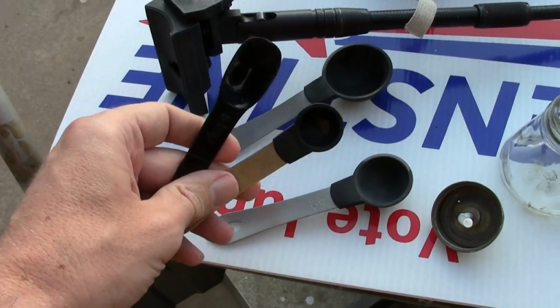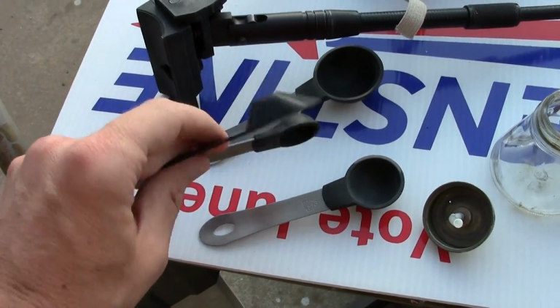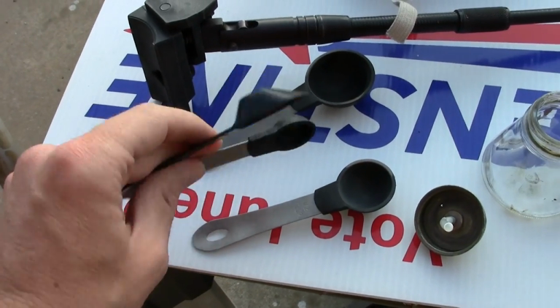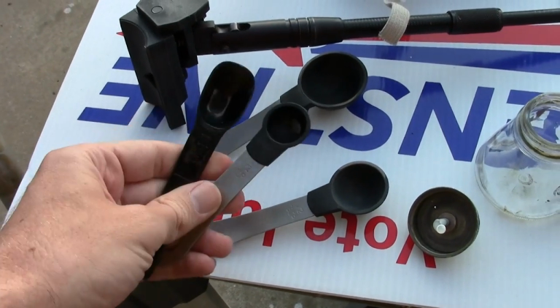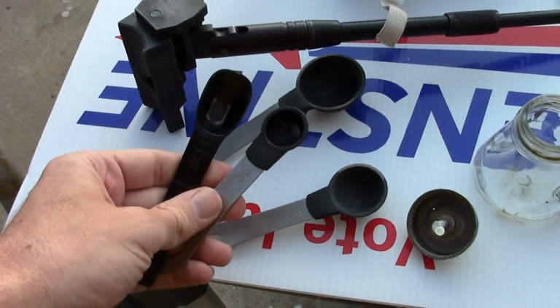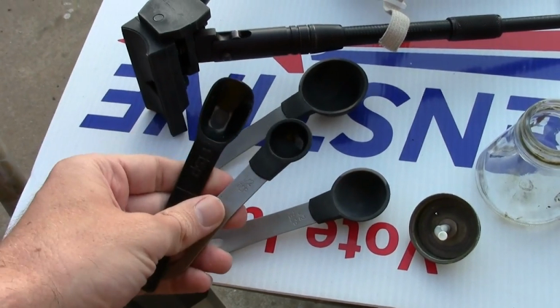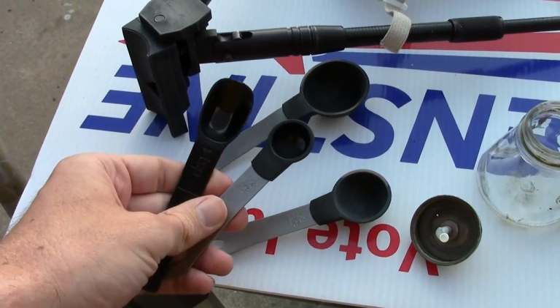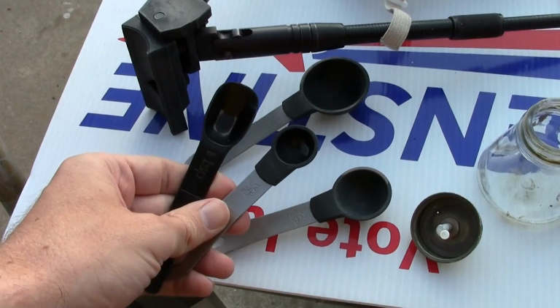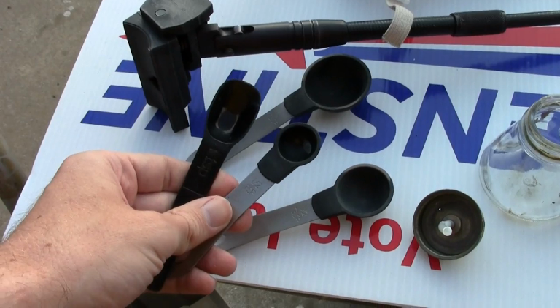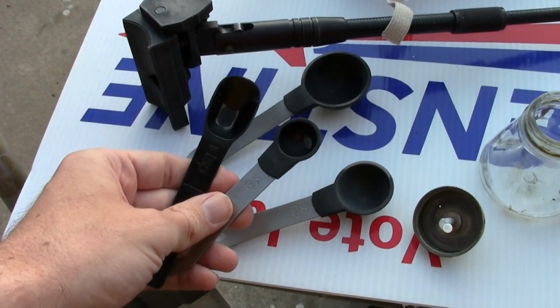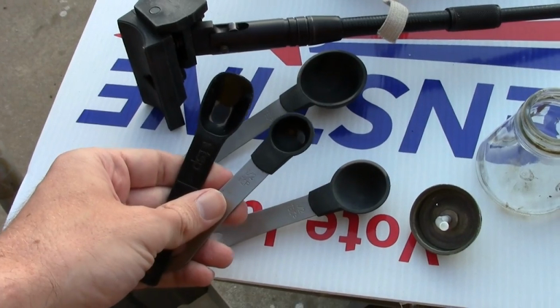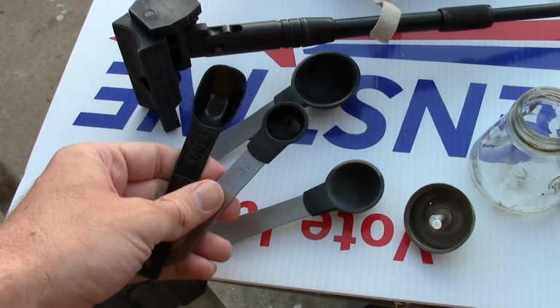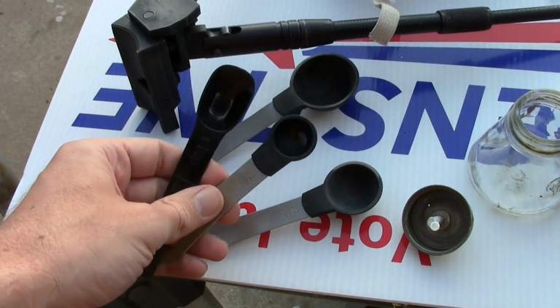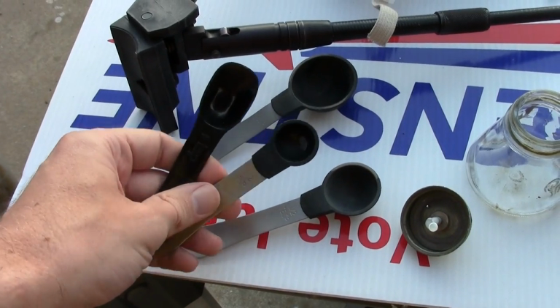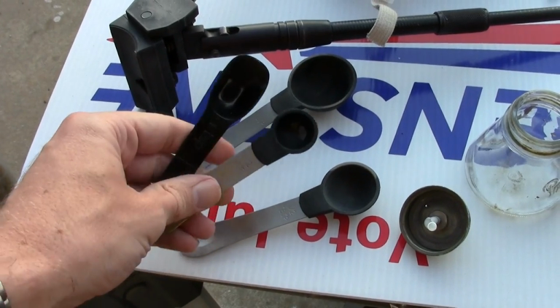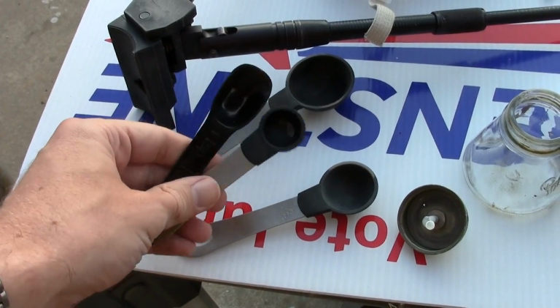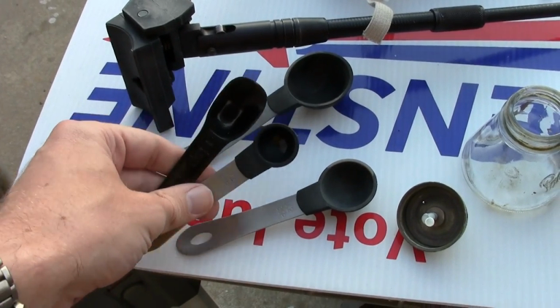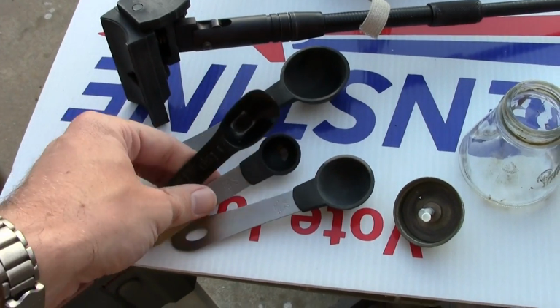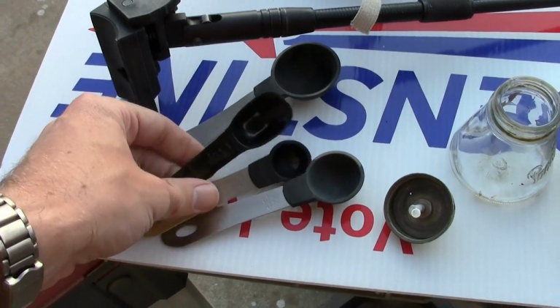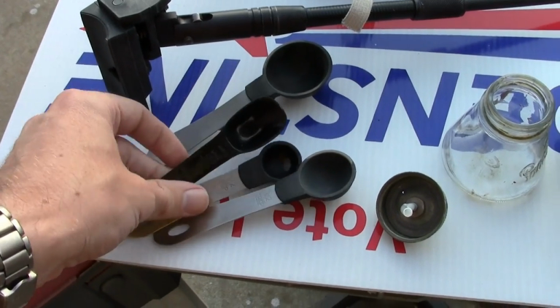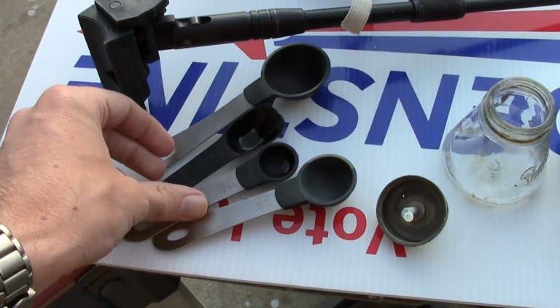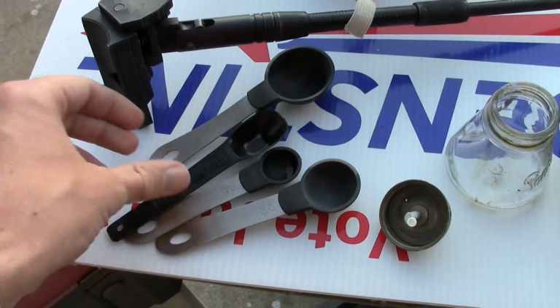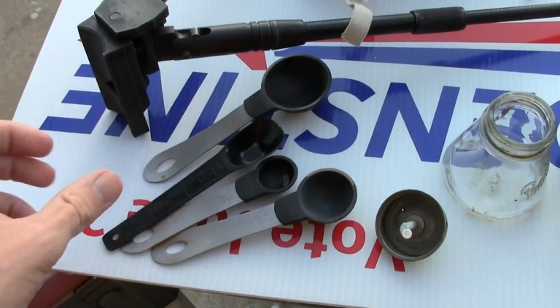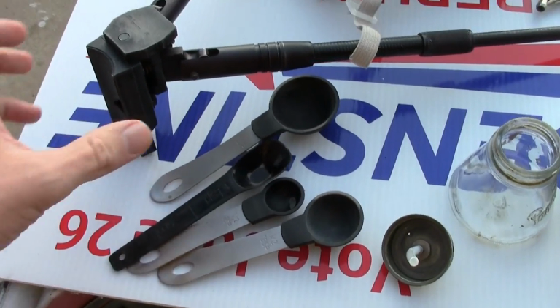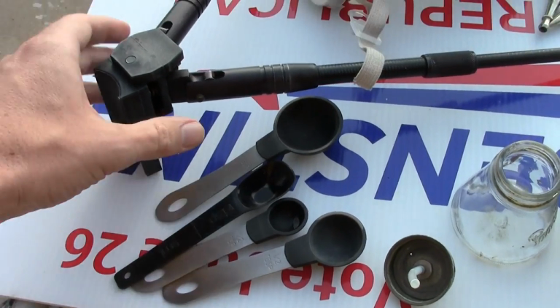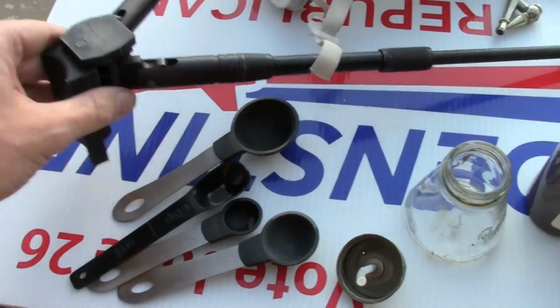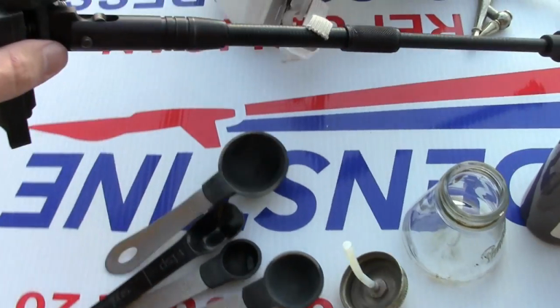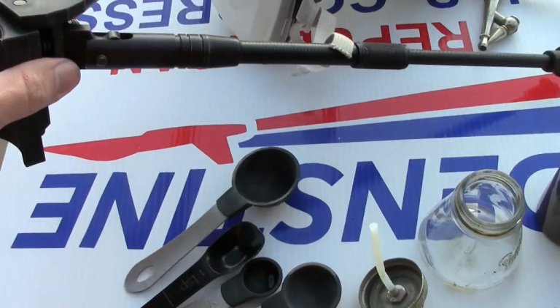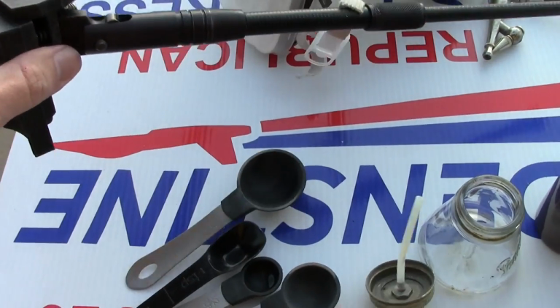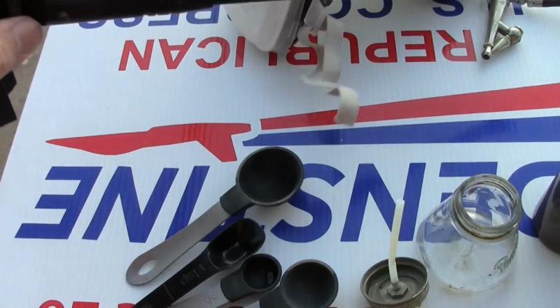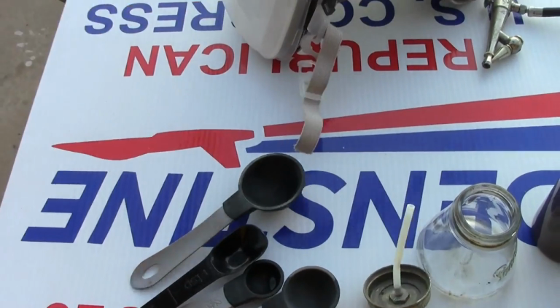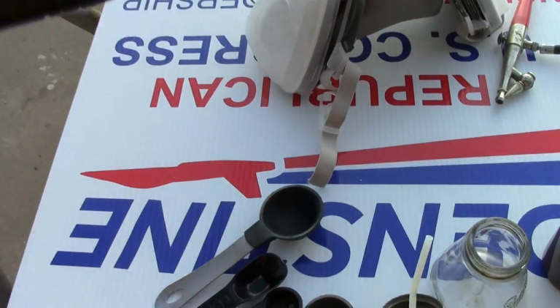Don't steal your wife's spoons. She doesn't like that. I still have the scars.